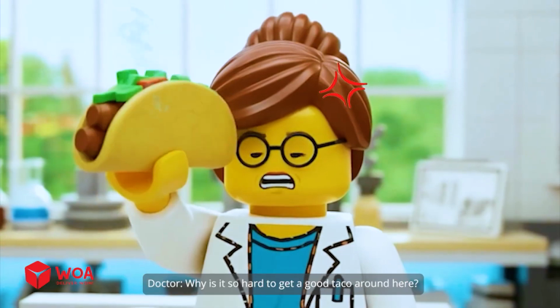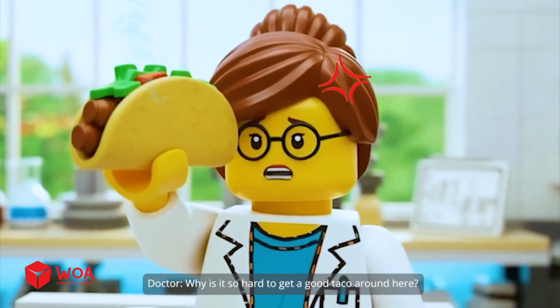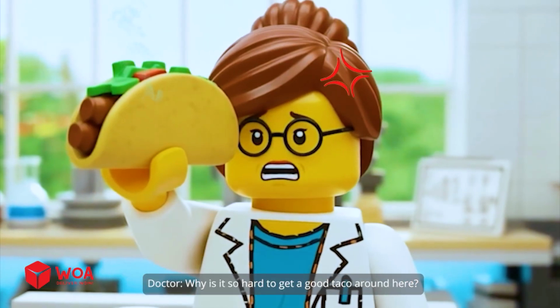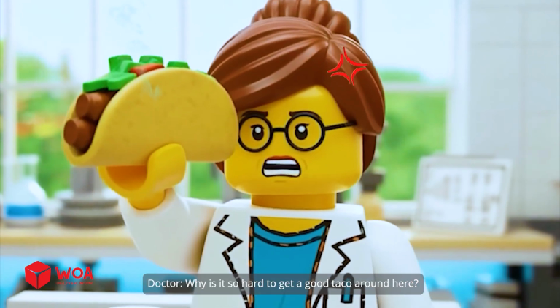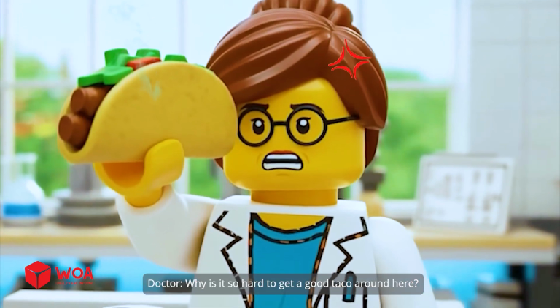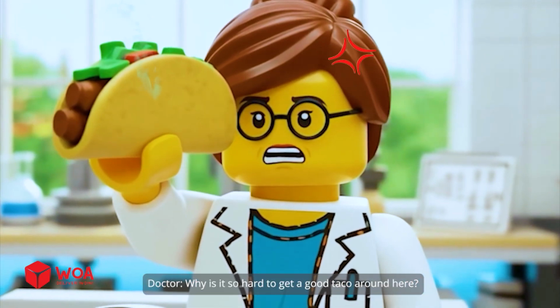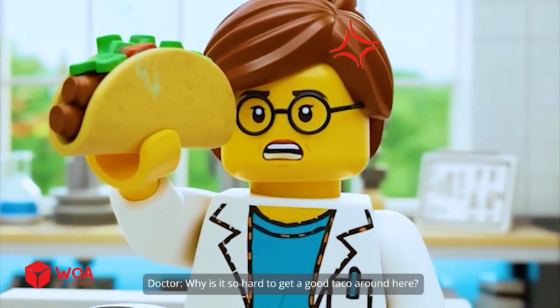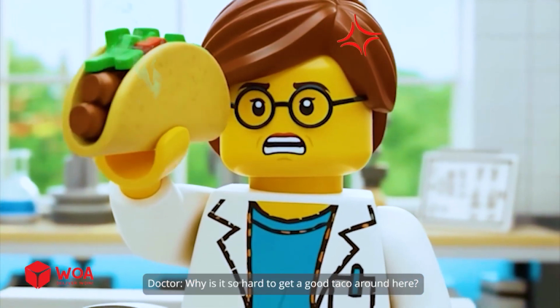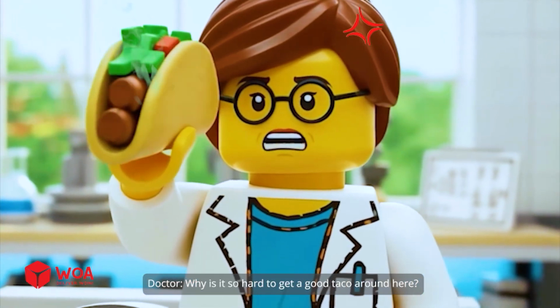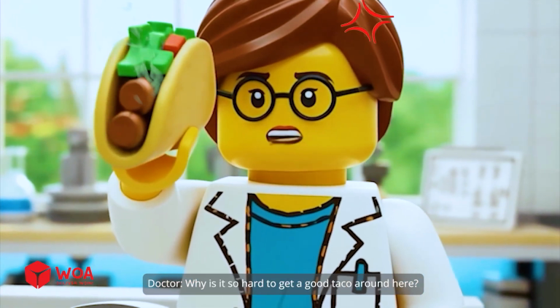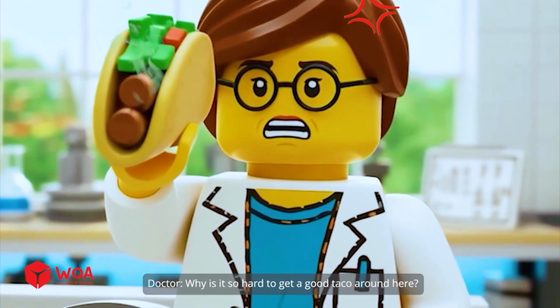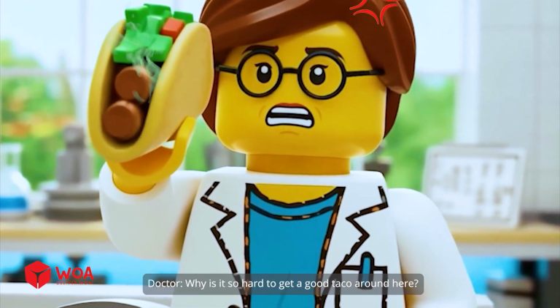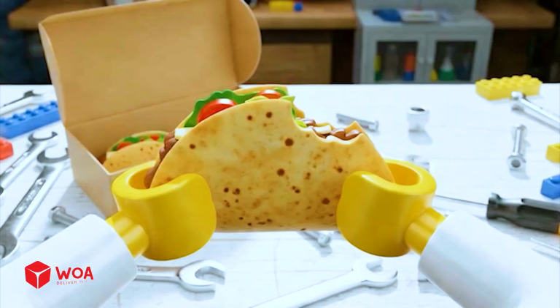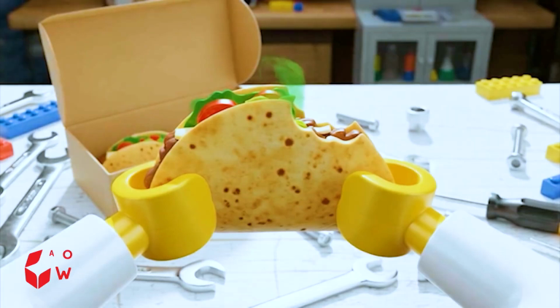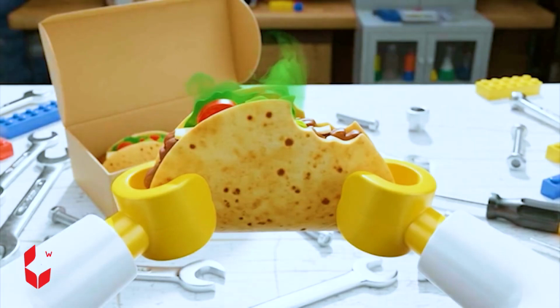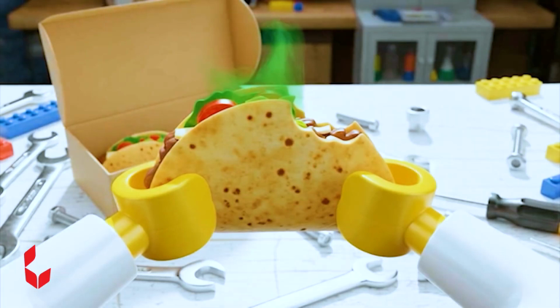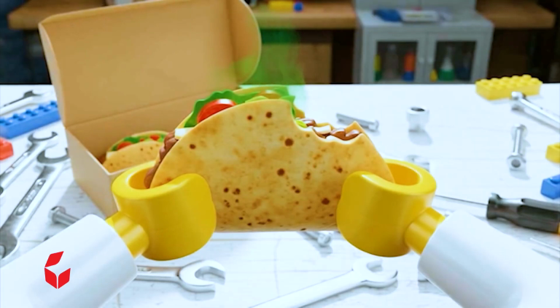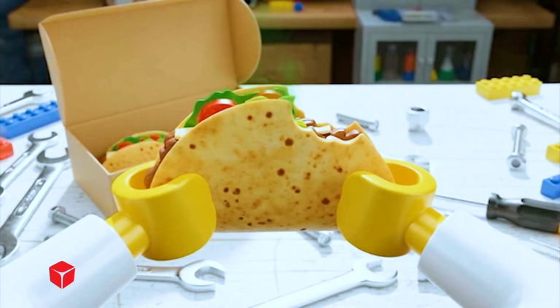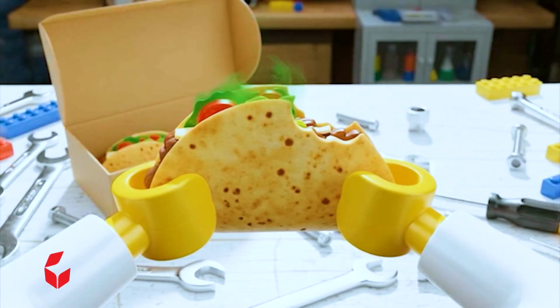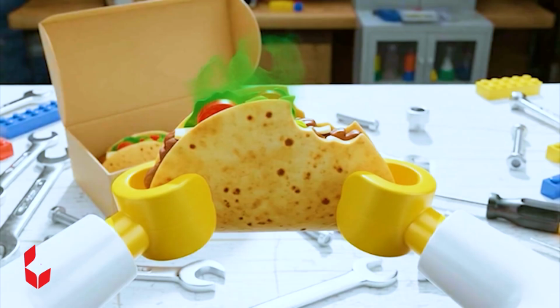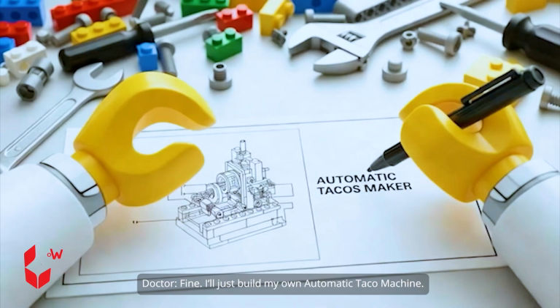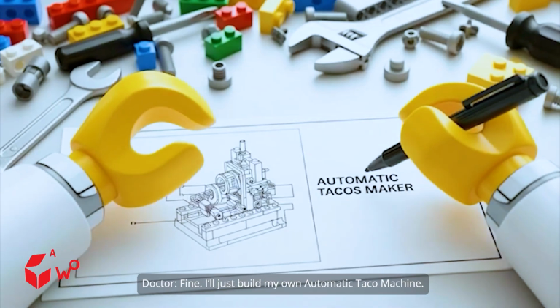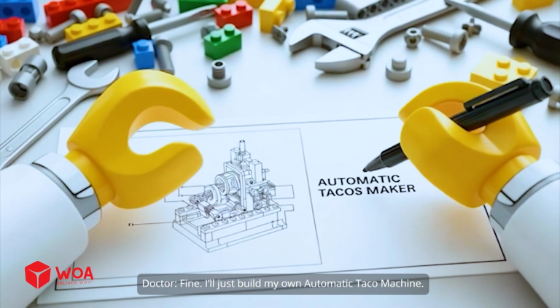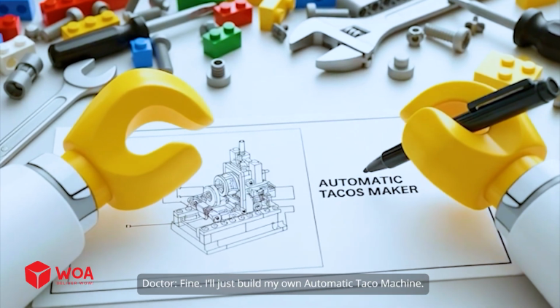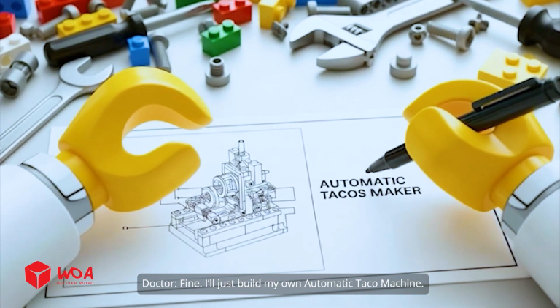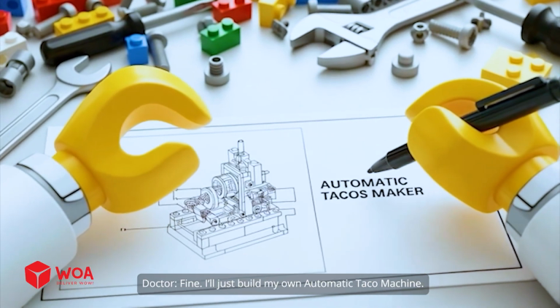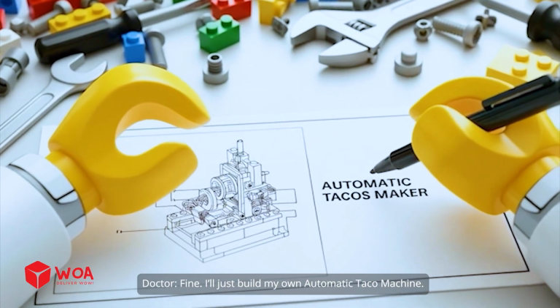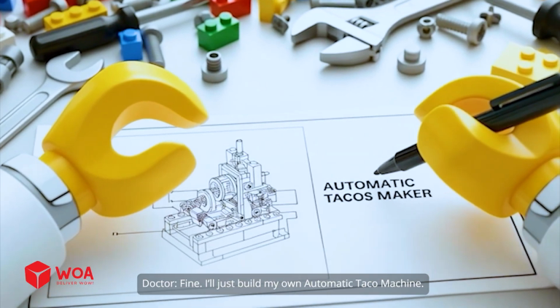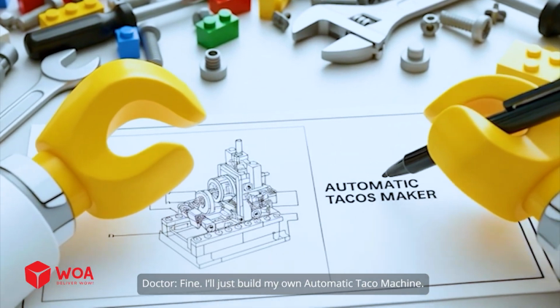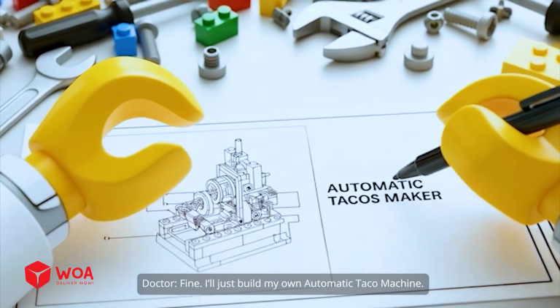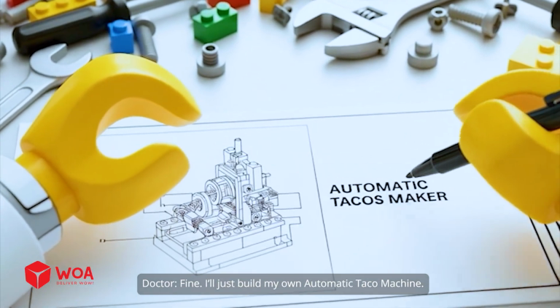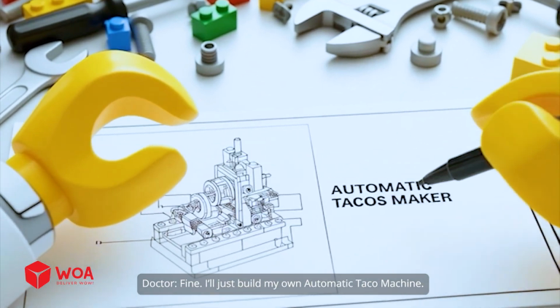Why is it so hard to get a good taco around here? Fine, I'll just build my own automatic taco machine. Taco machine is ready!